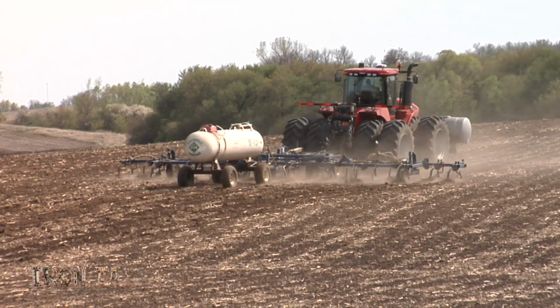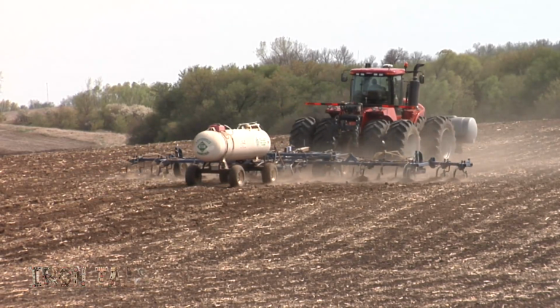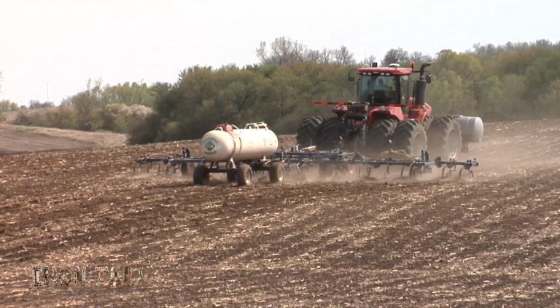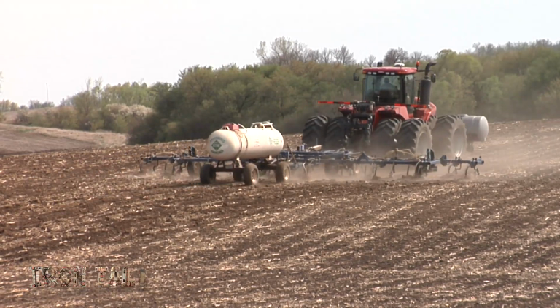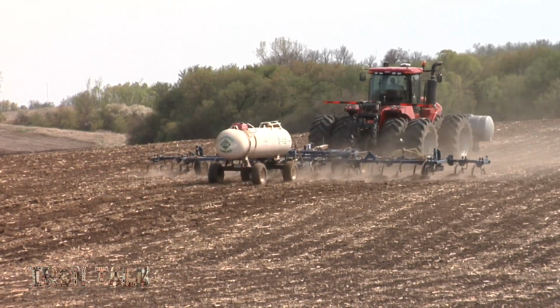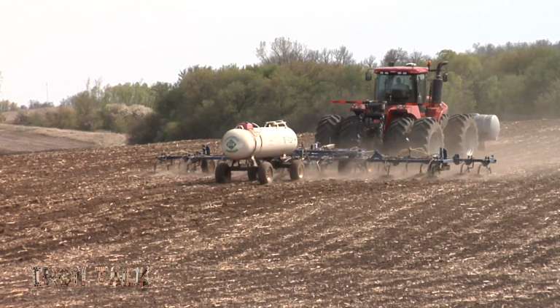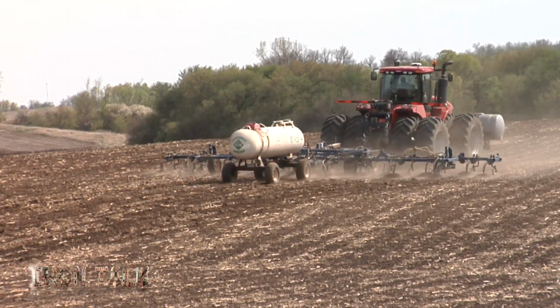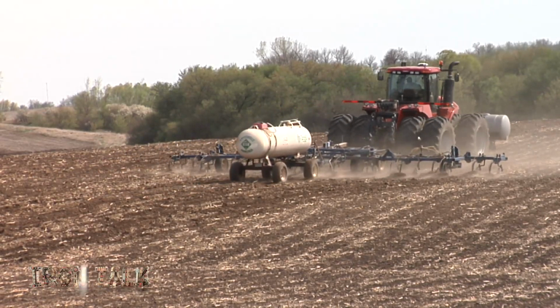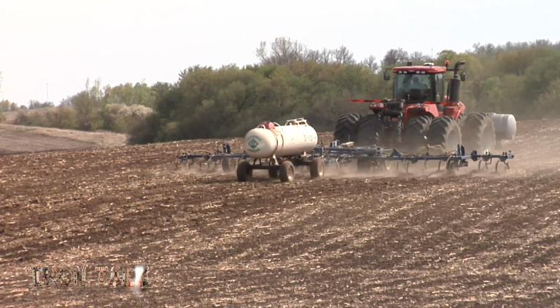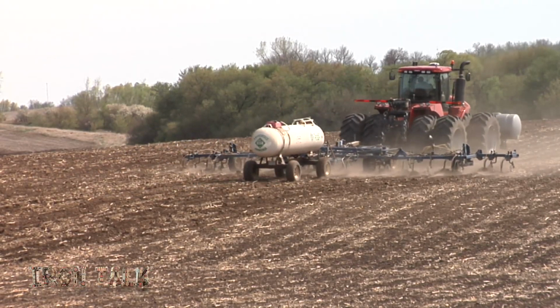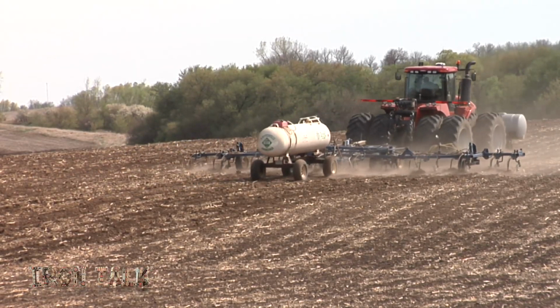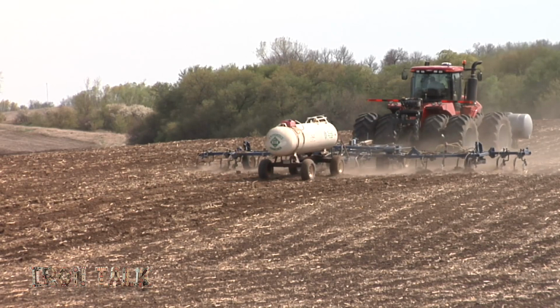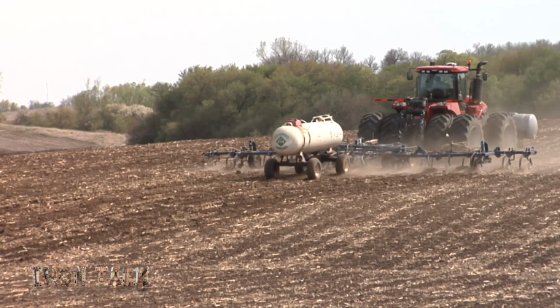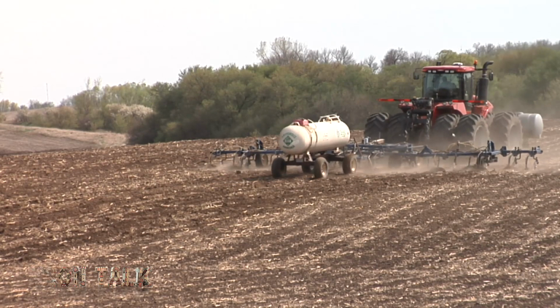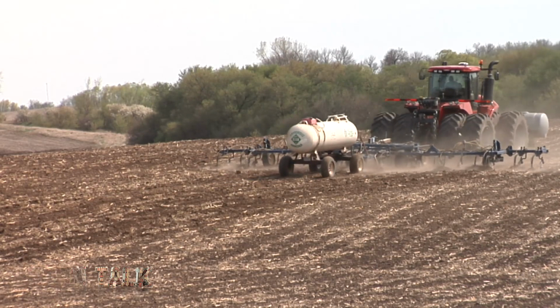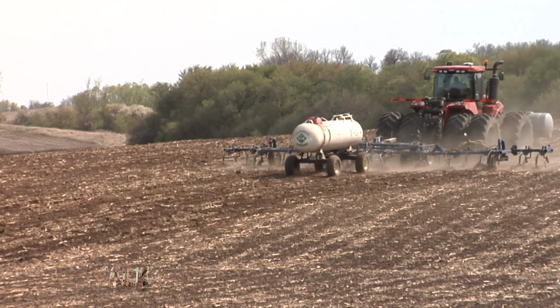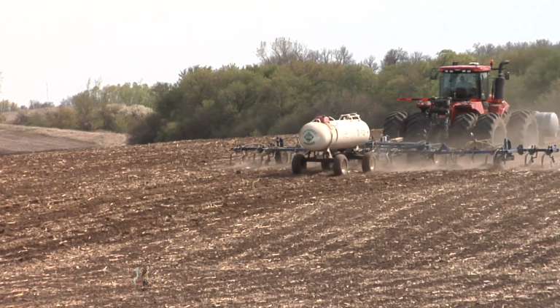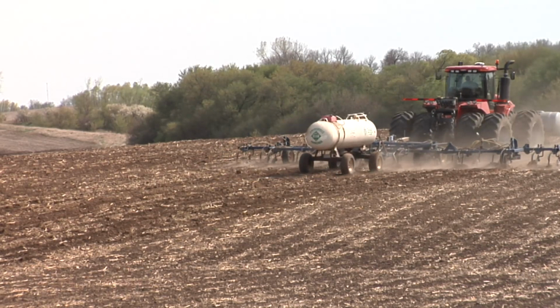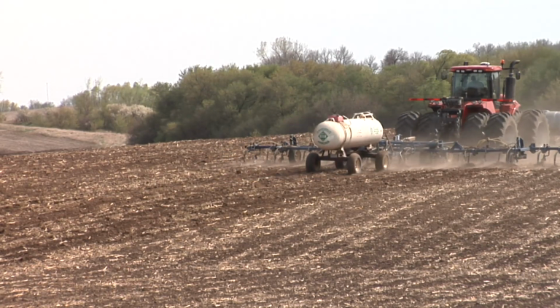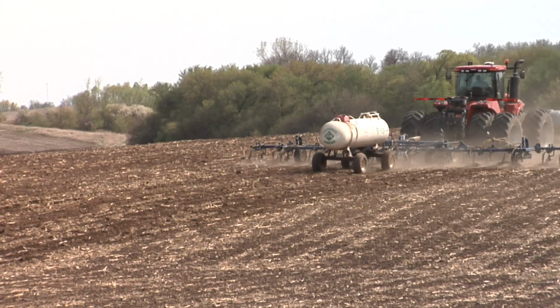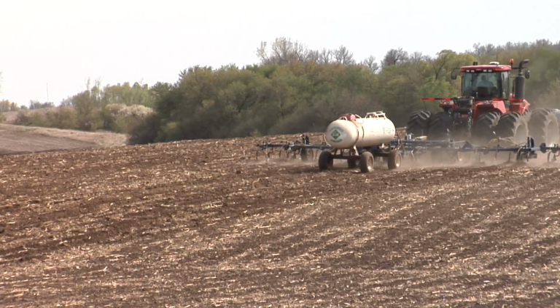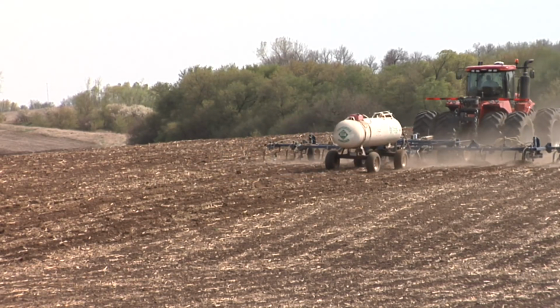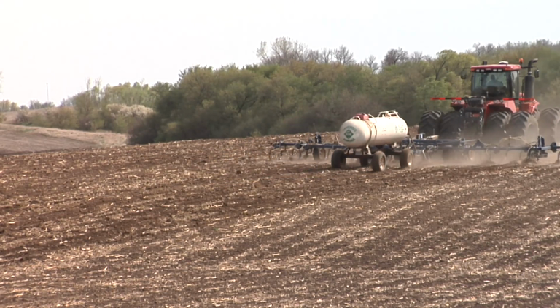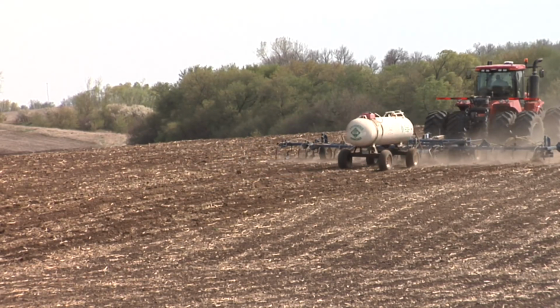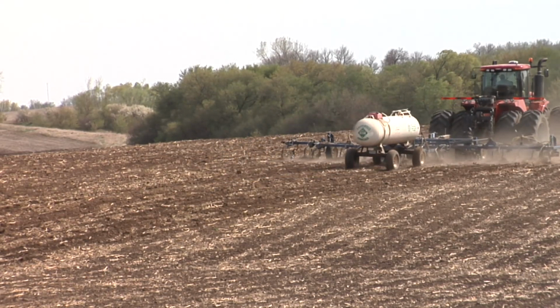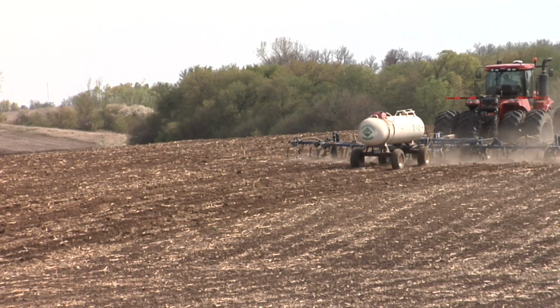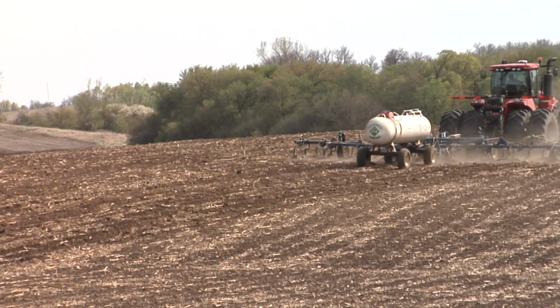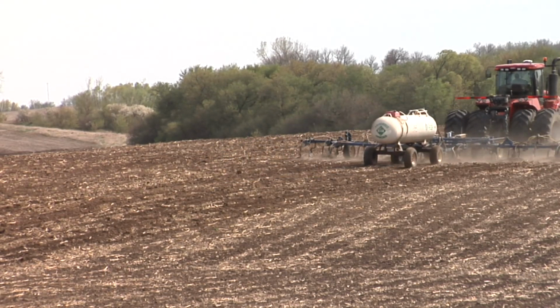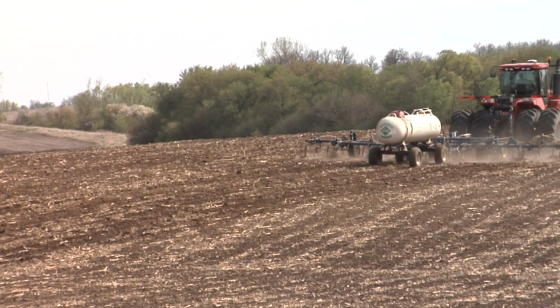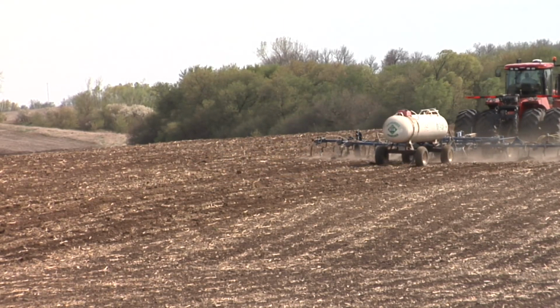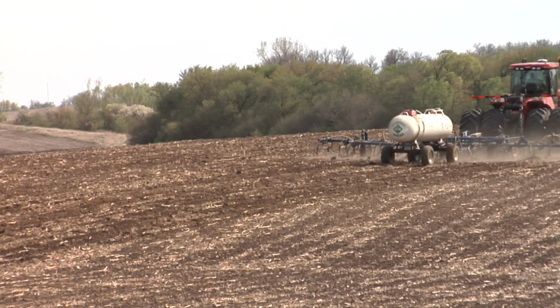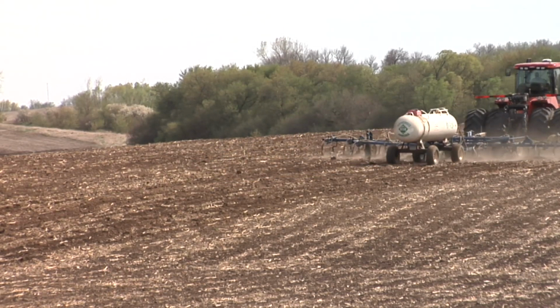If you're applying anhydrous ammonia on your farm this fall, safety should be your number one concern. Here are a few tips in today's Iron Talk.